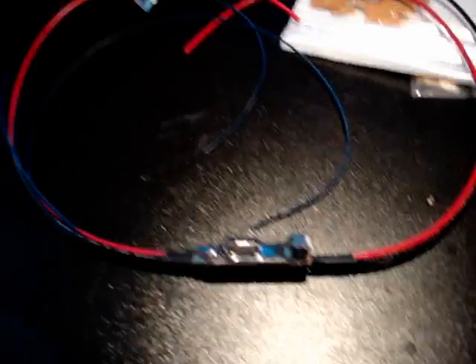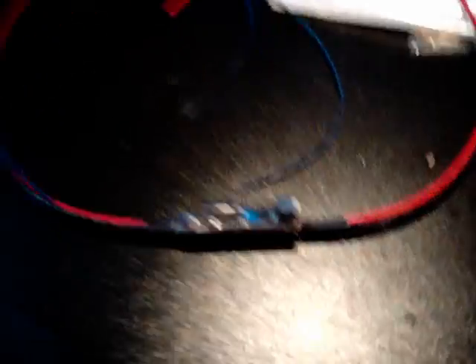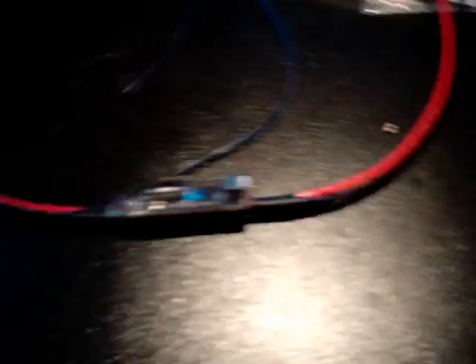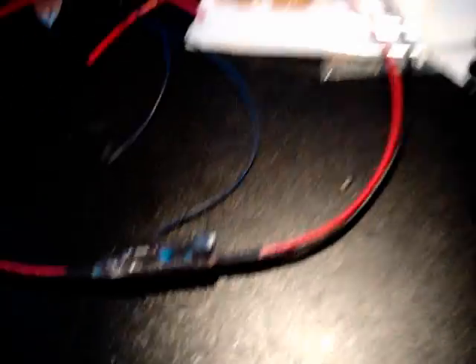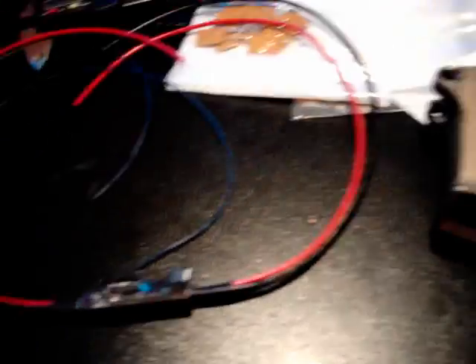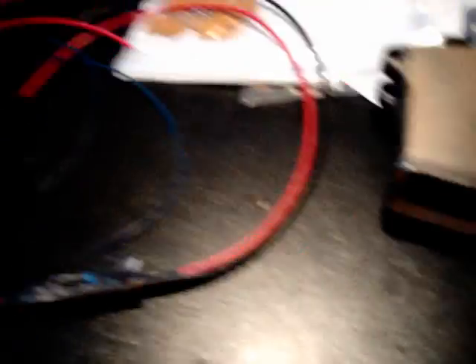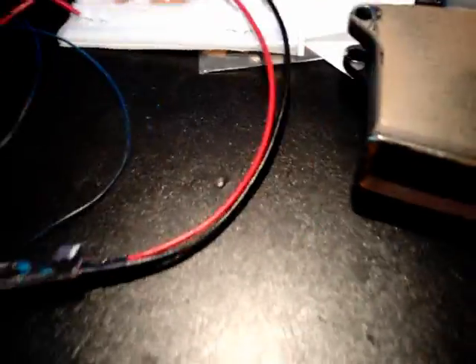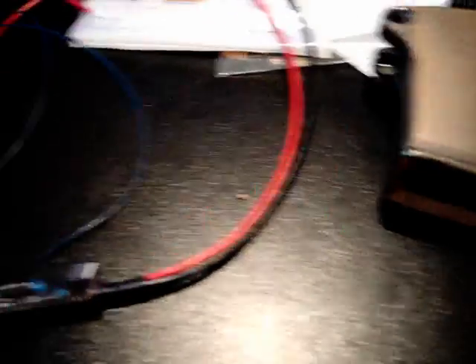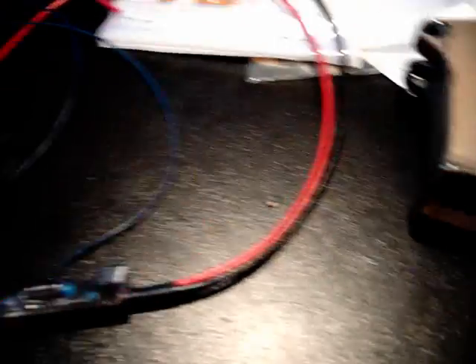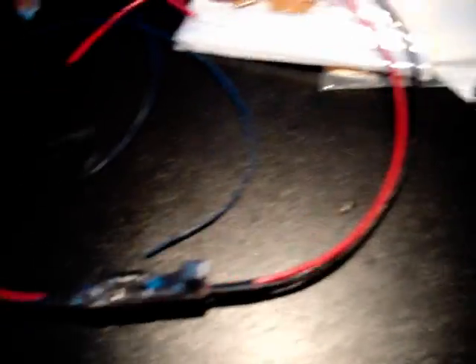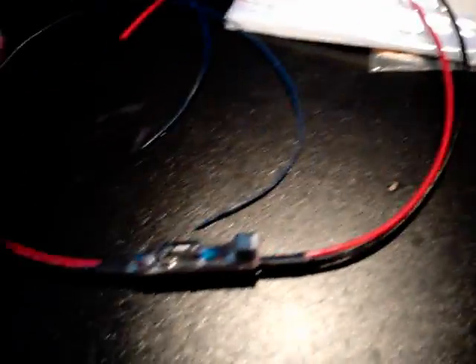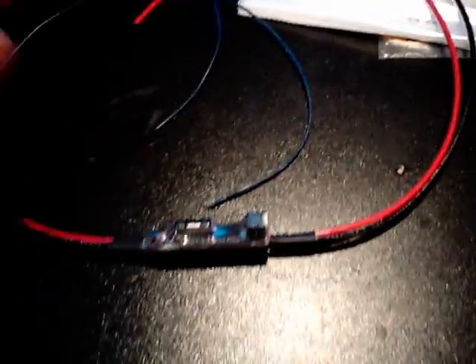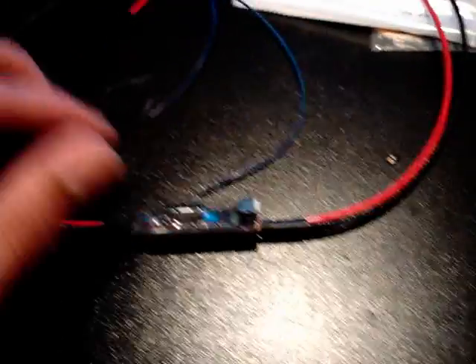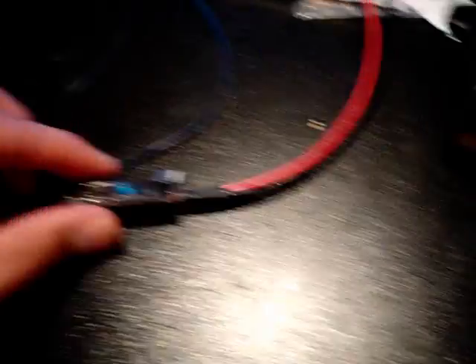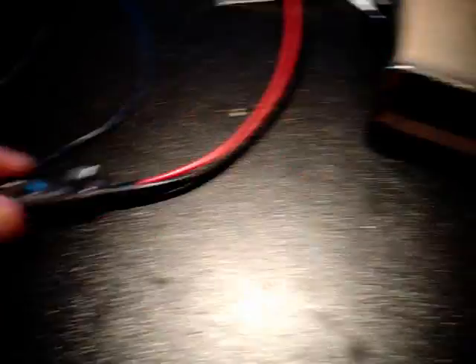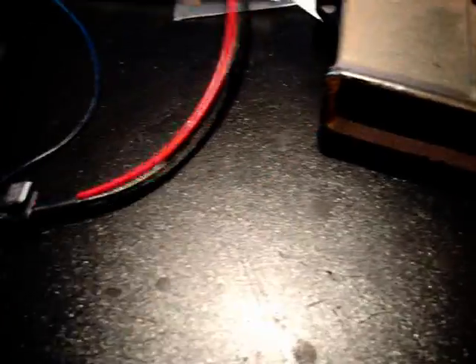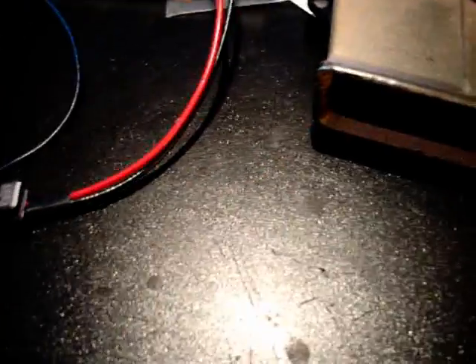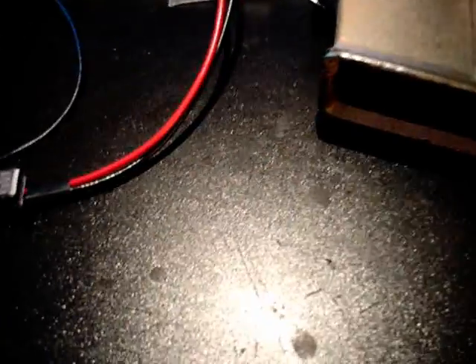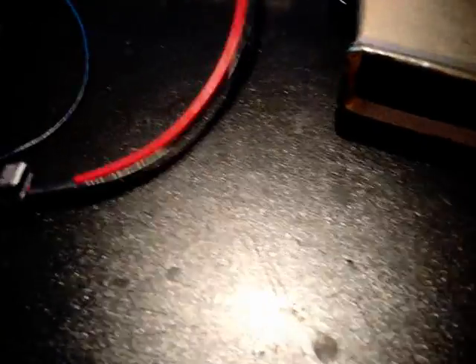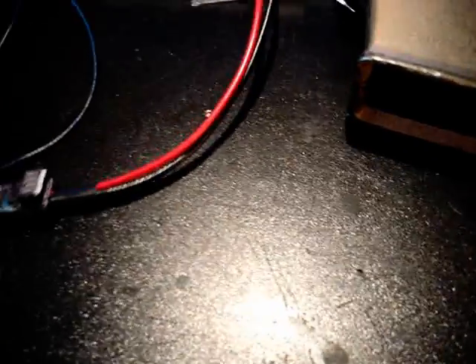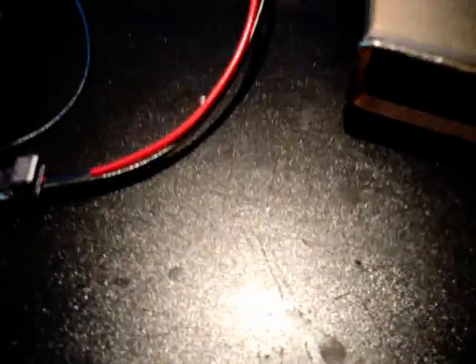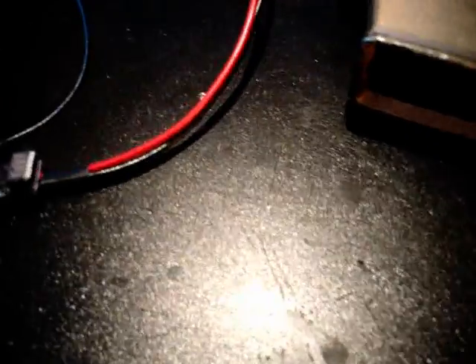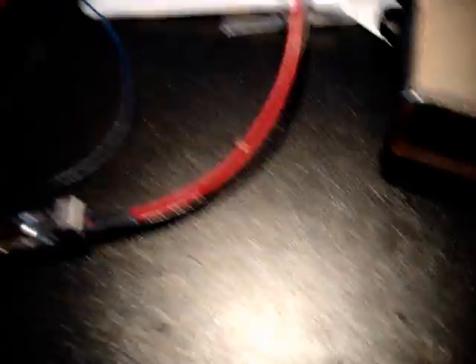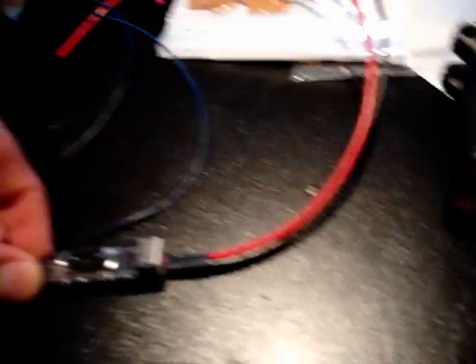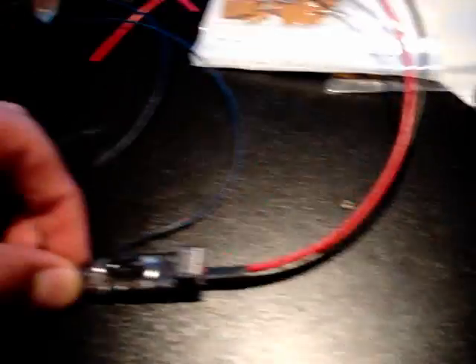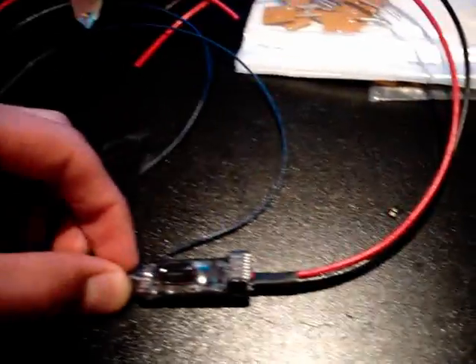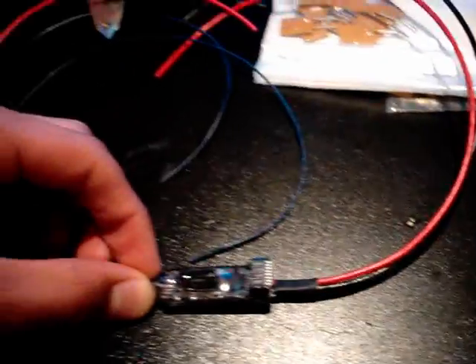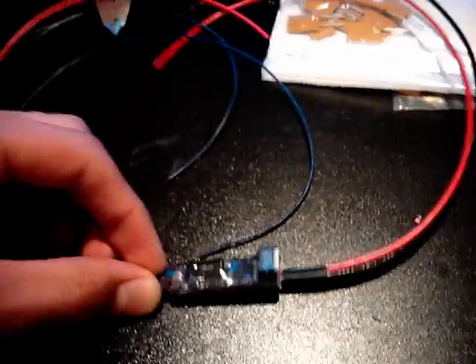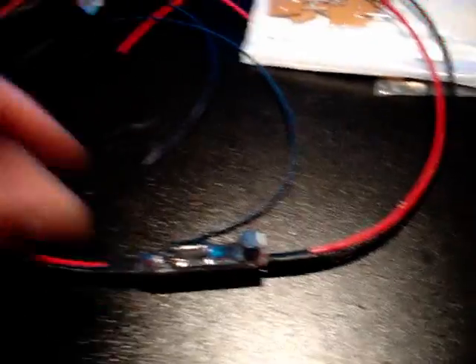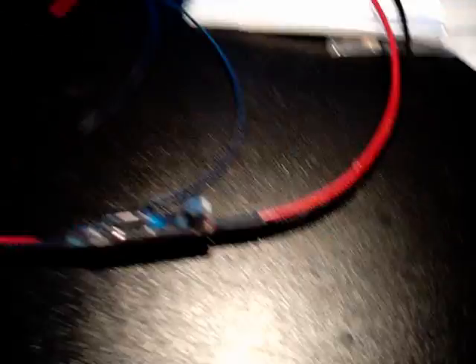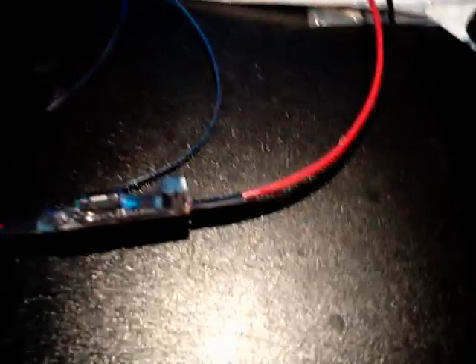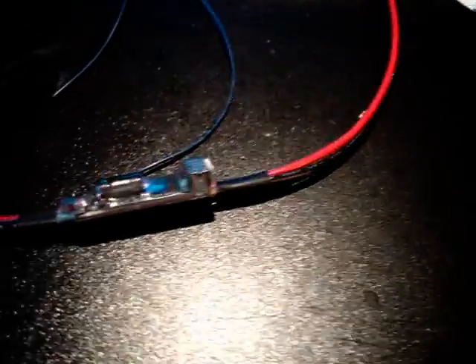Hey guys, I got a review for you of the ABUS Sentry FET.